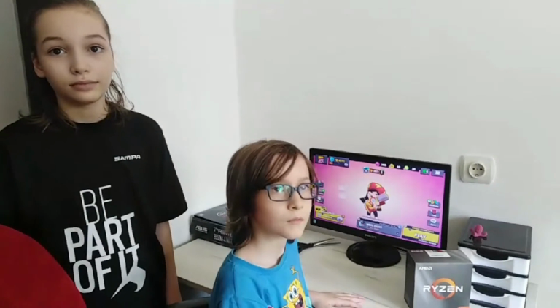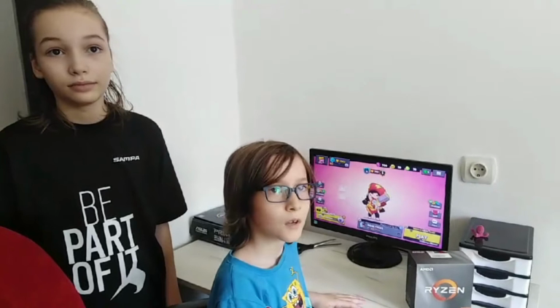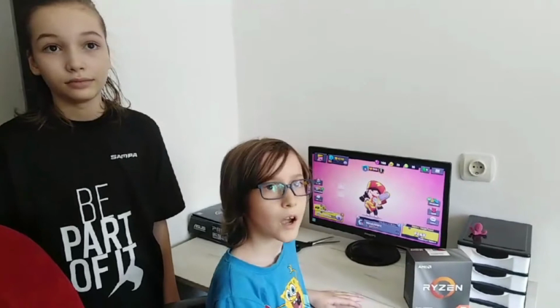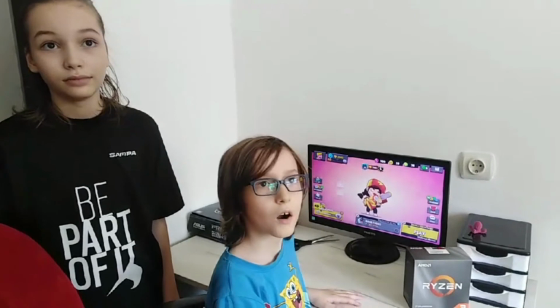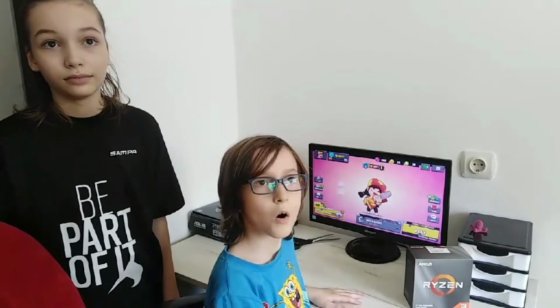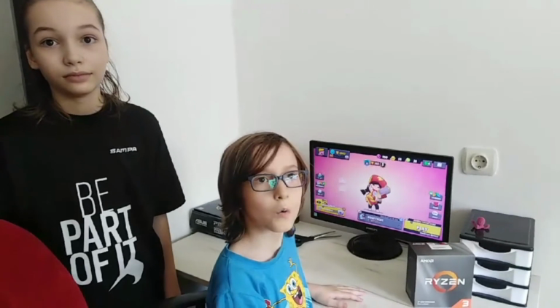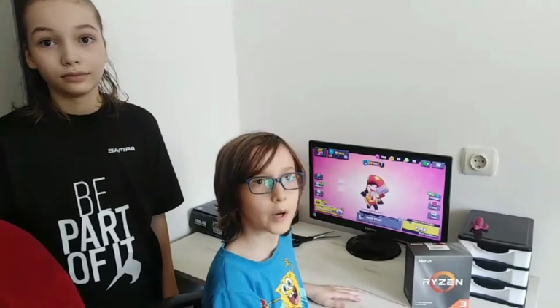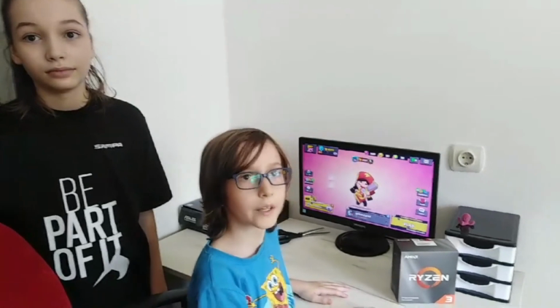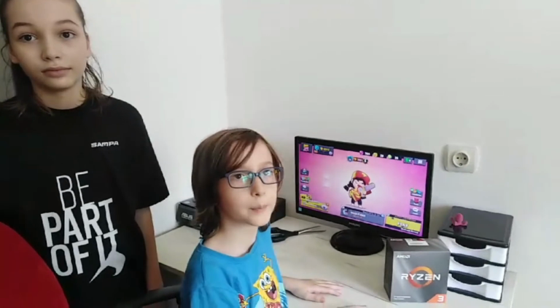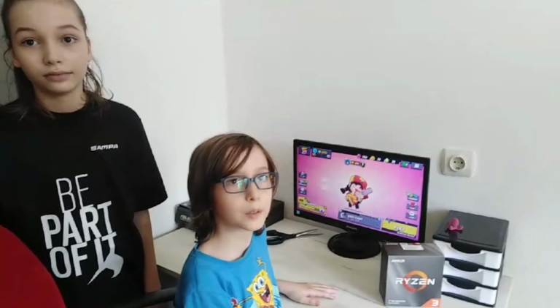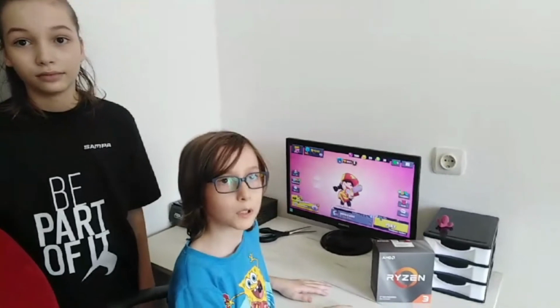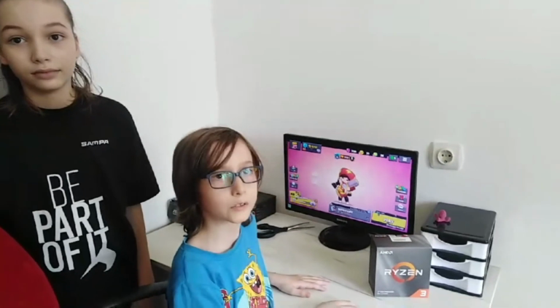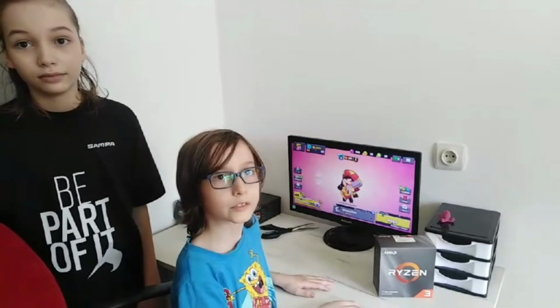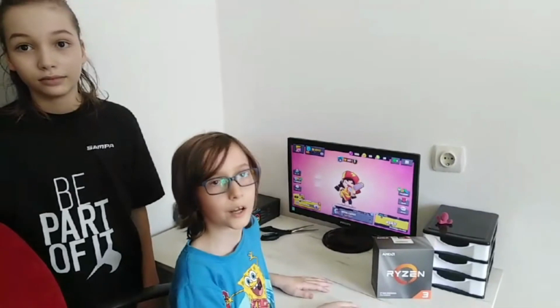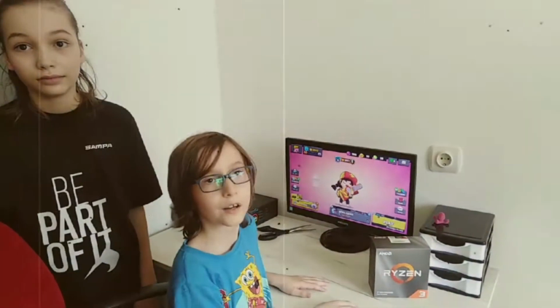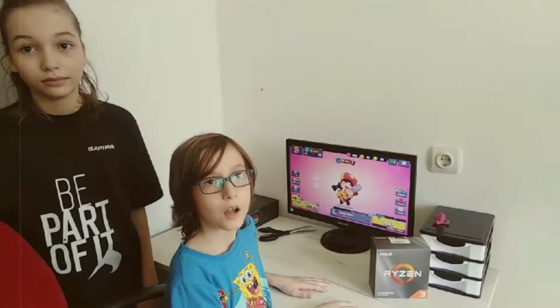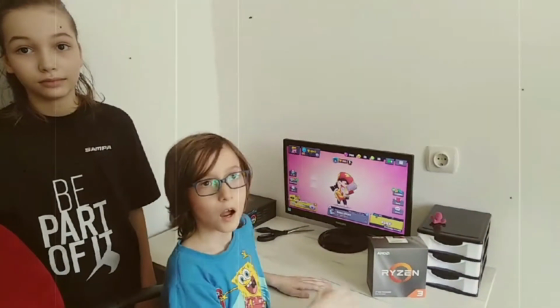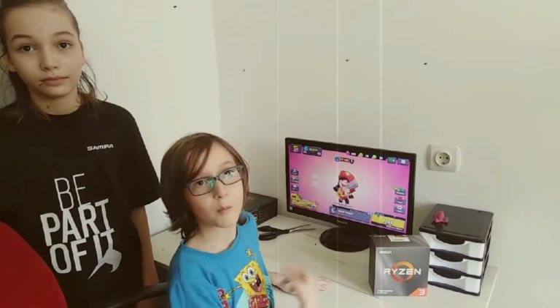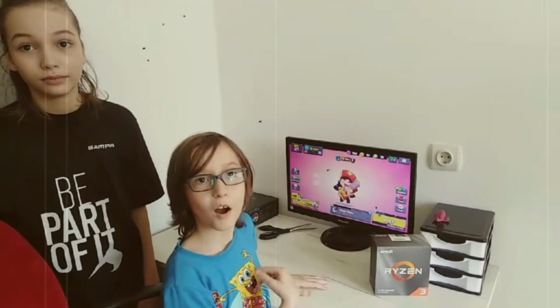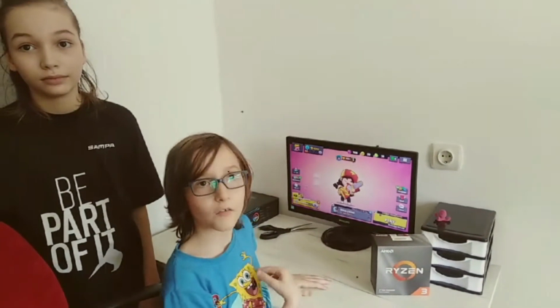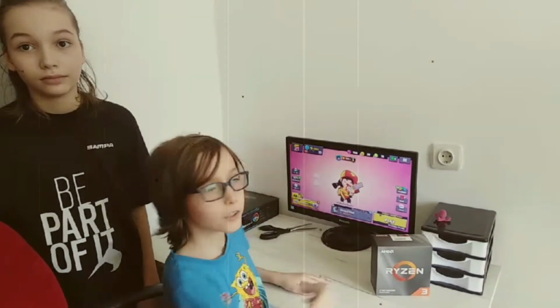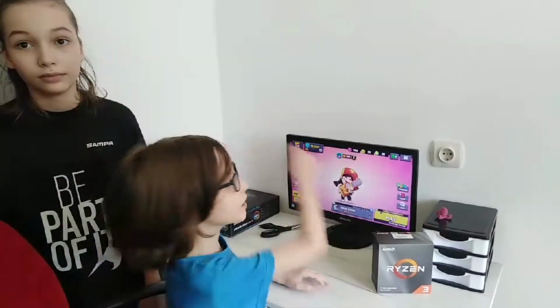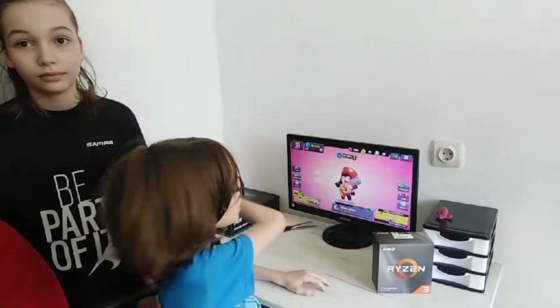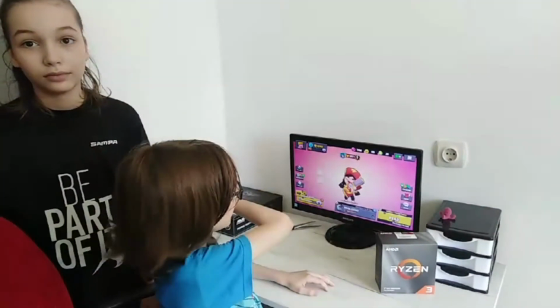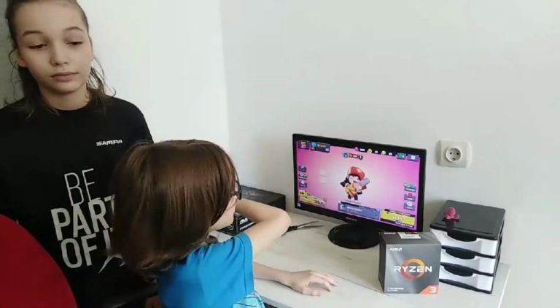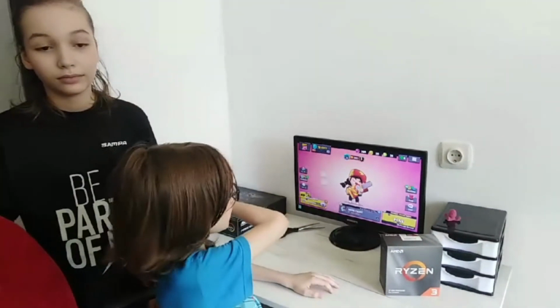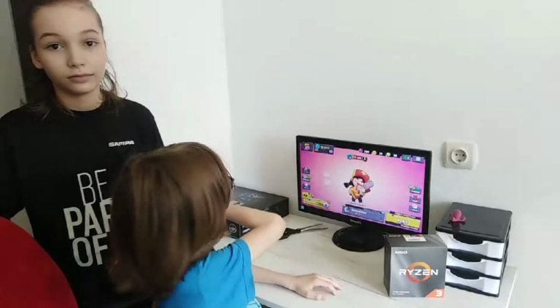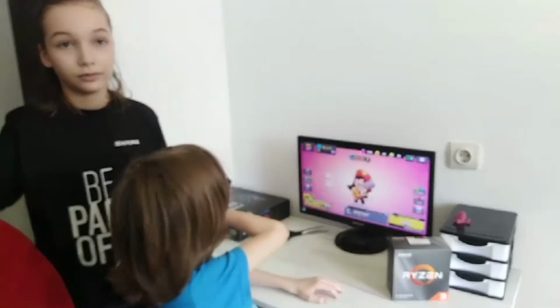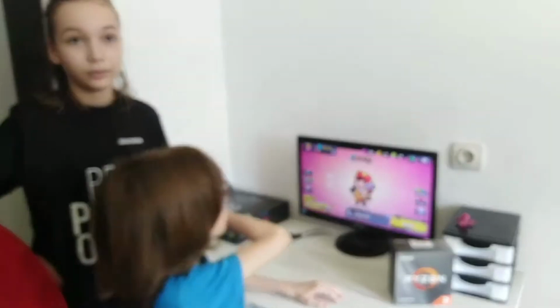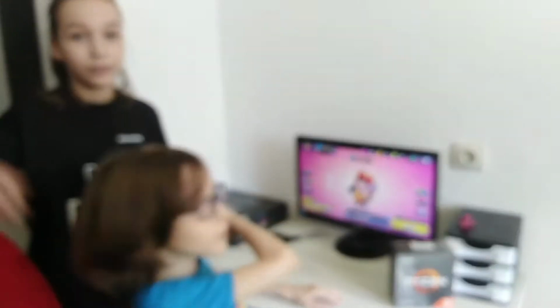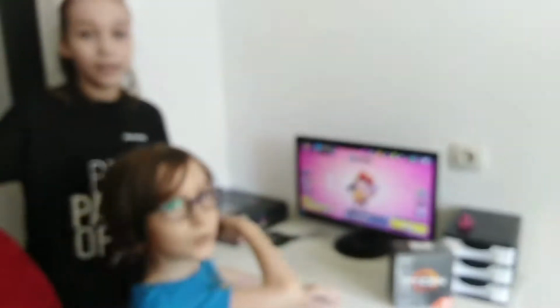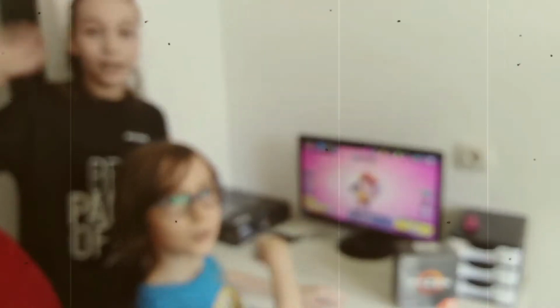Hello, we're Gaming Brothers Tech. I'm Lav and this is my brother Danilo. Hi.